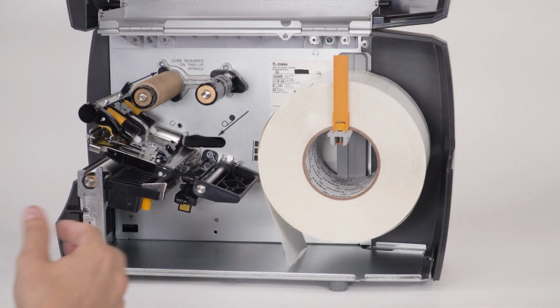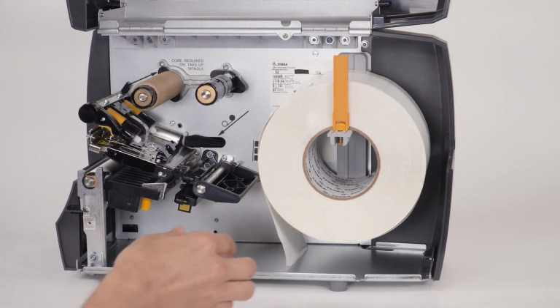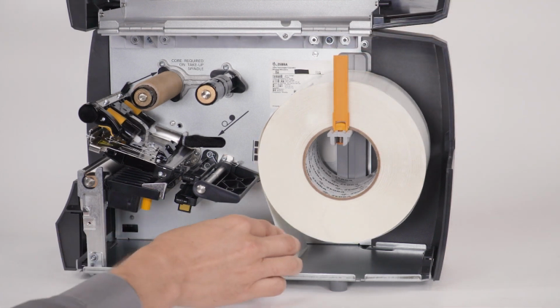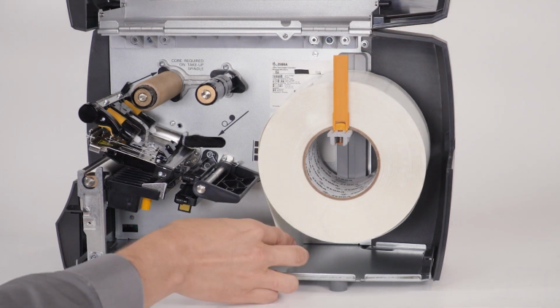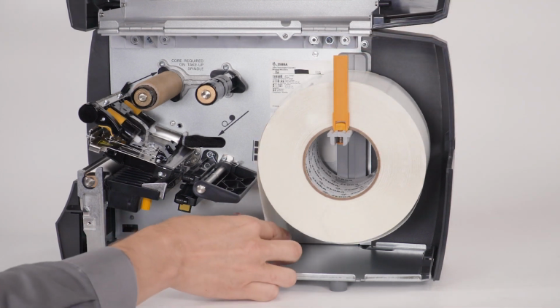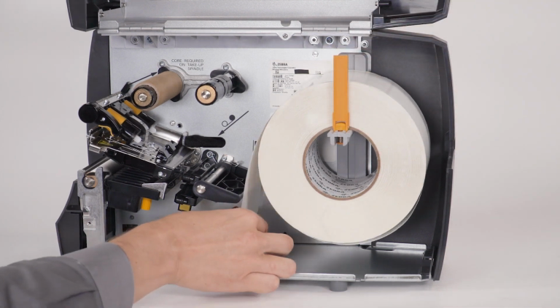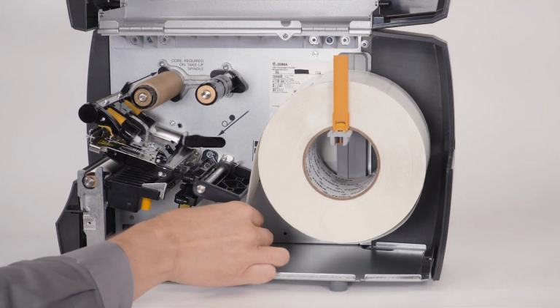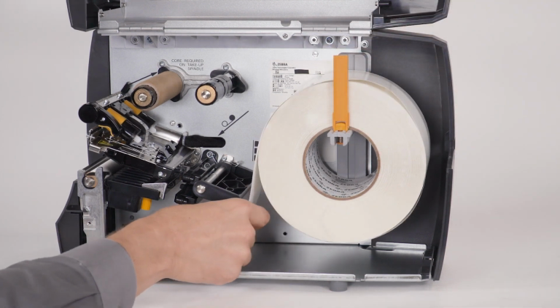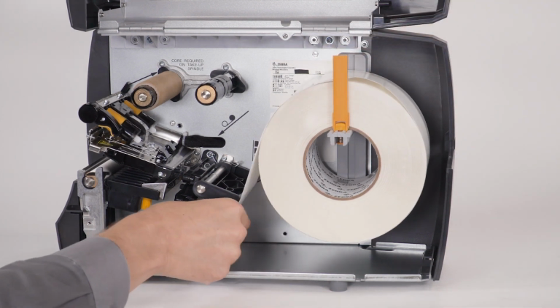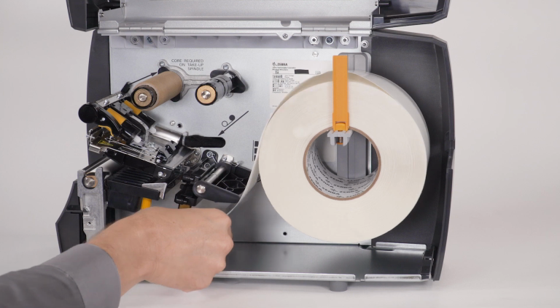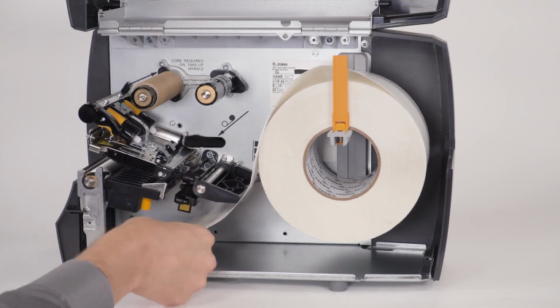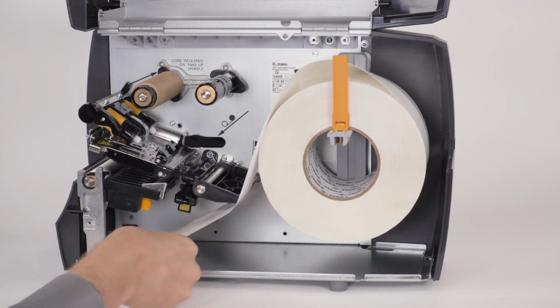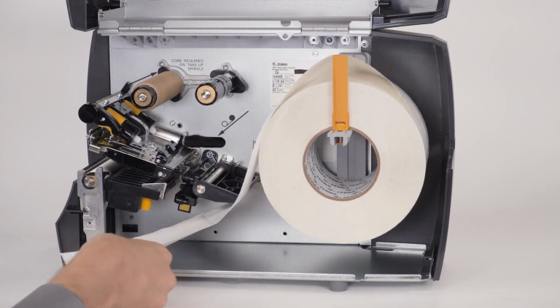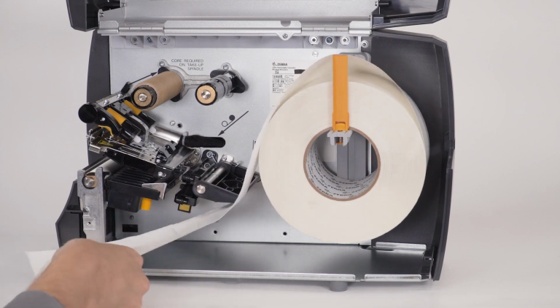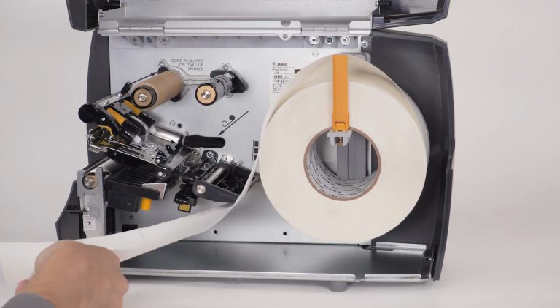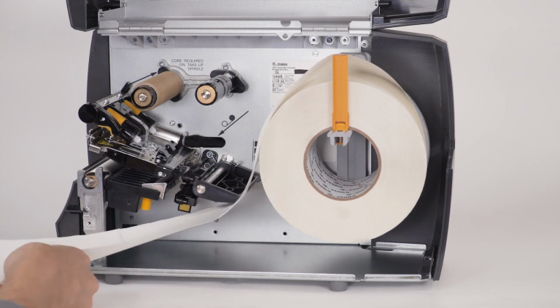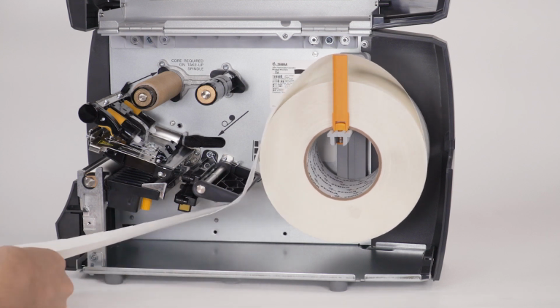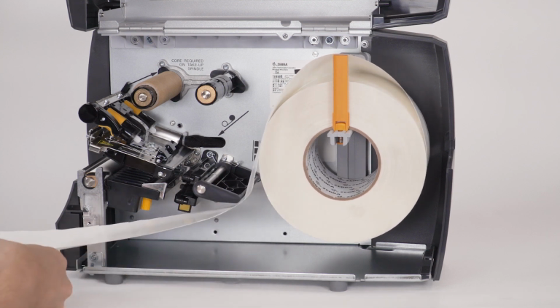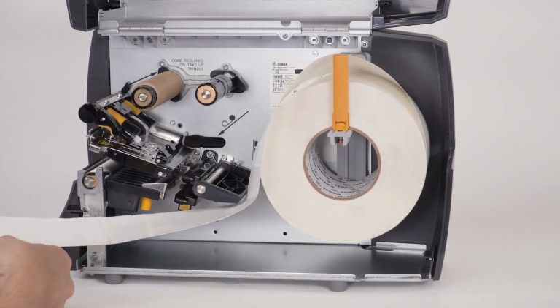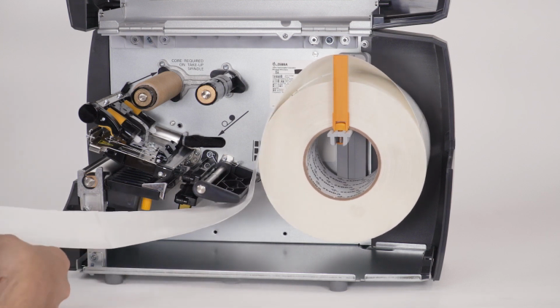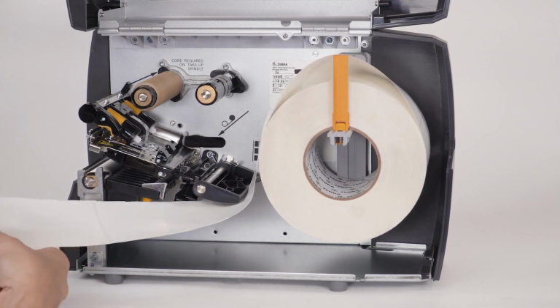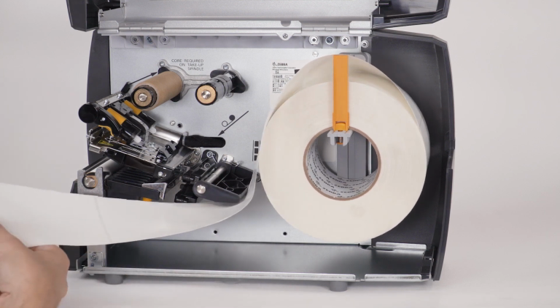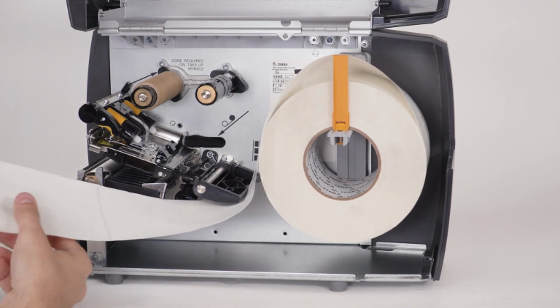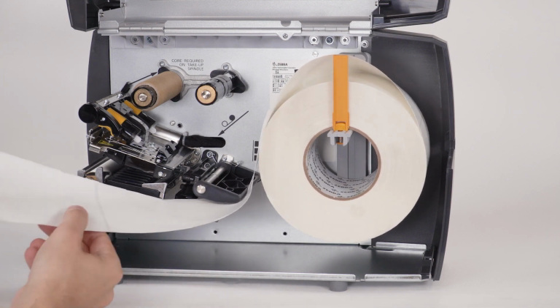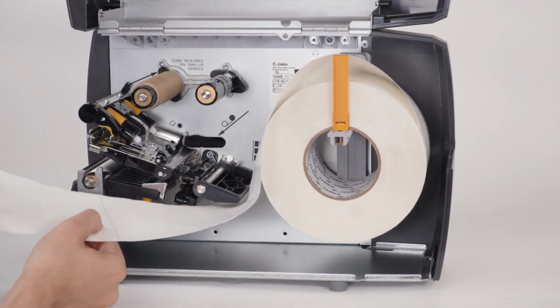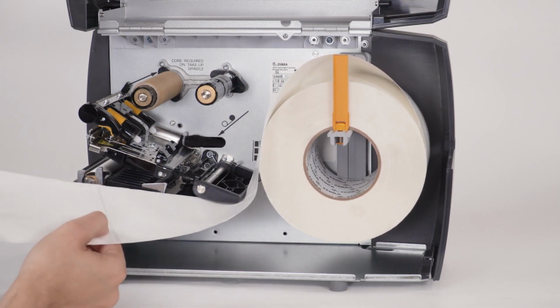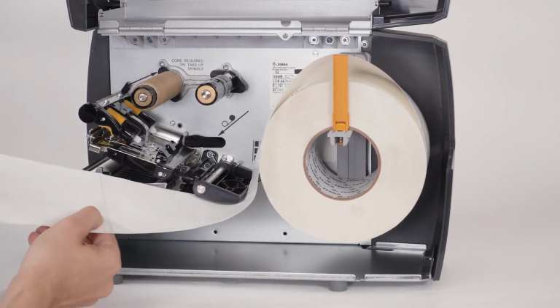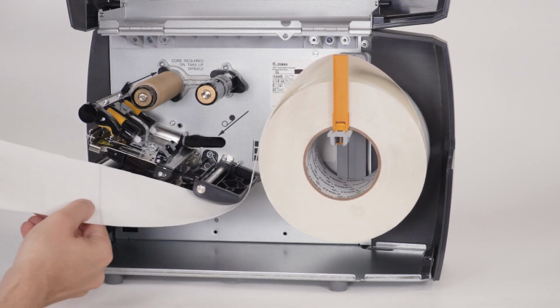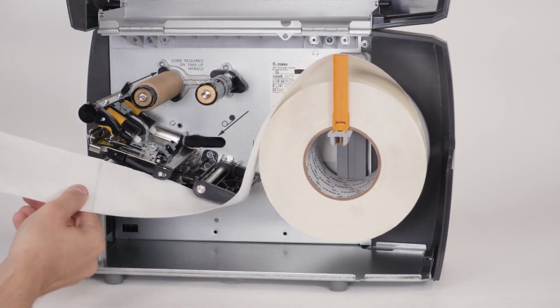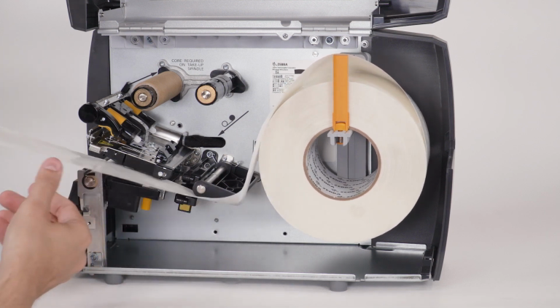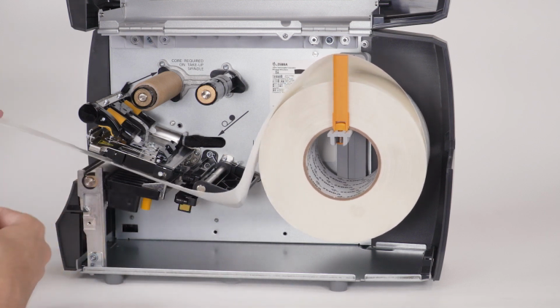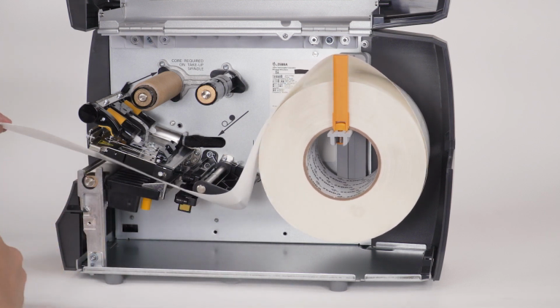Feed the media under the dancer assembly, through the media sensor, and under the printhead.